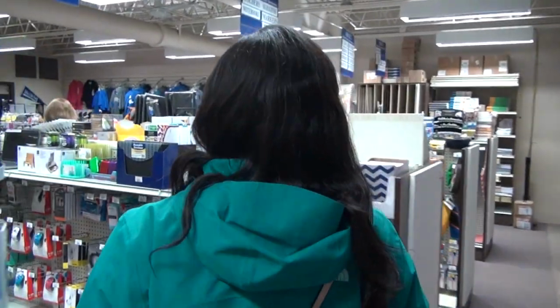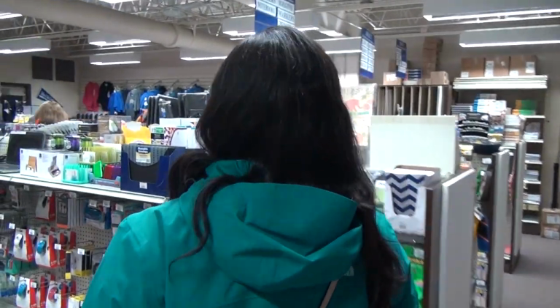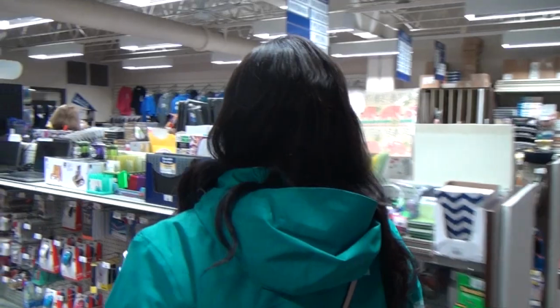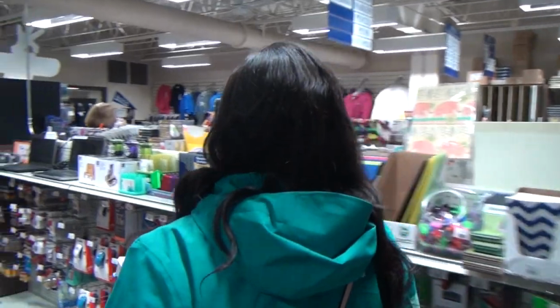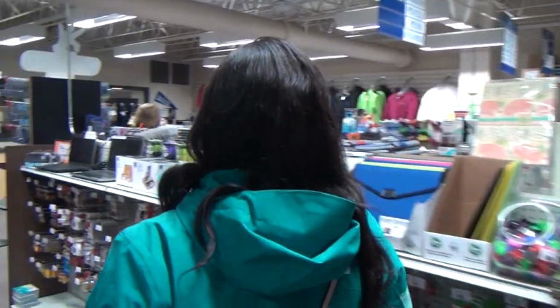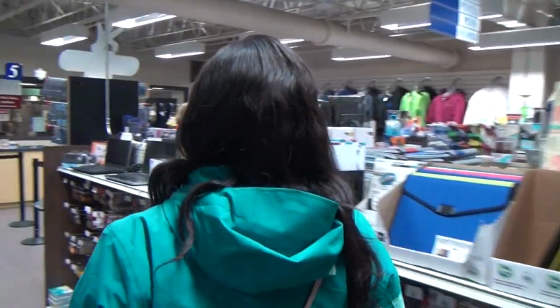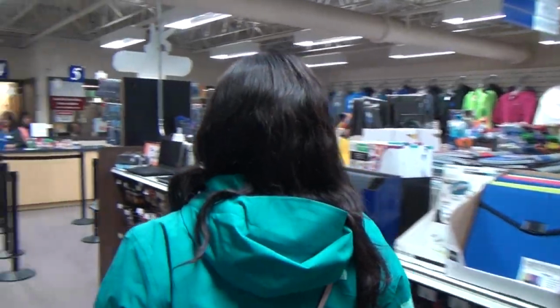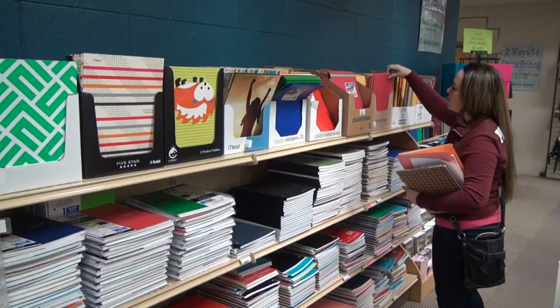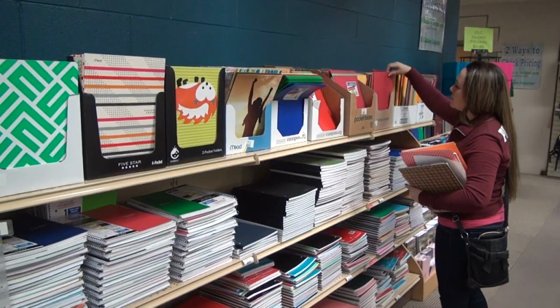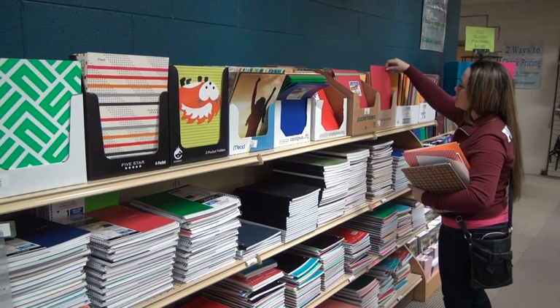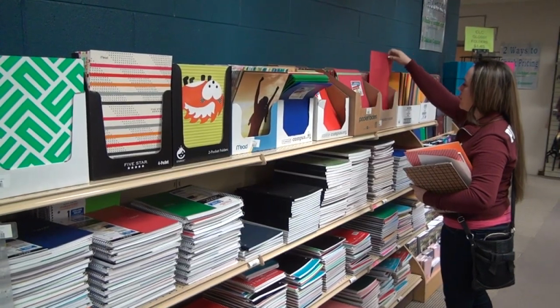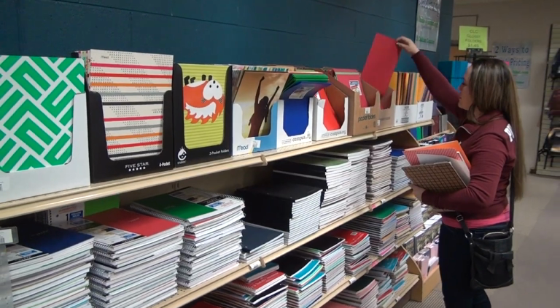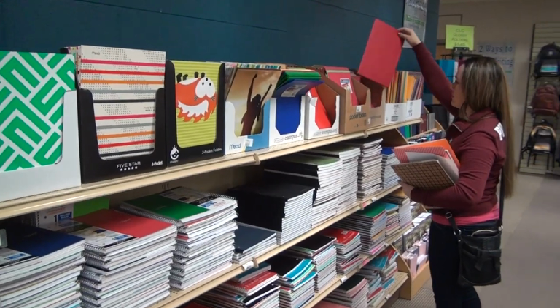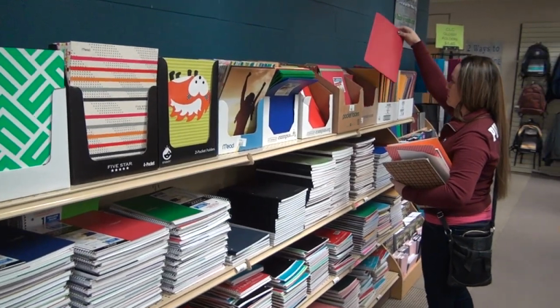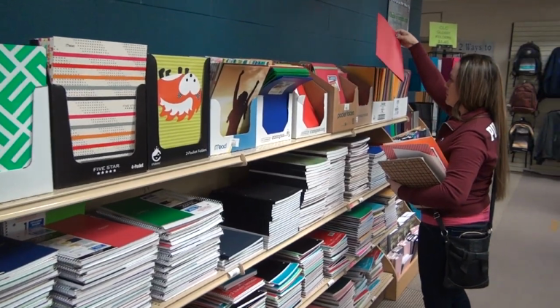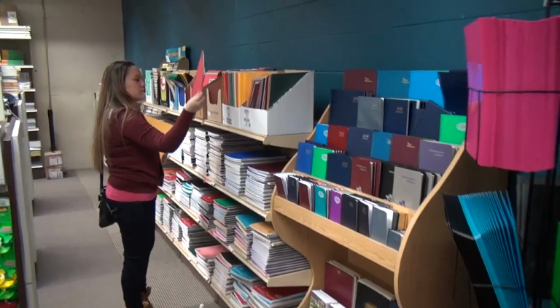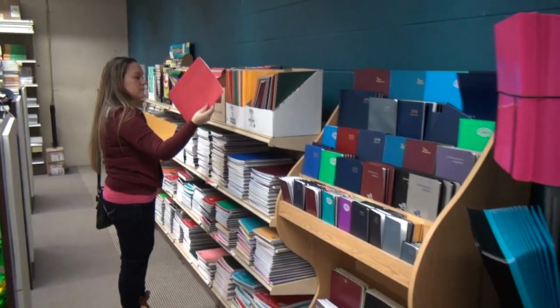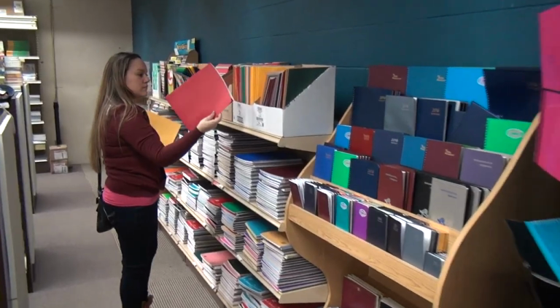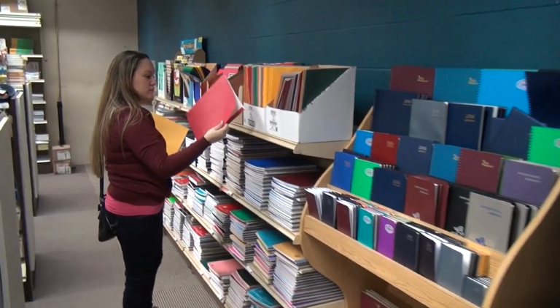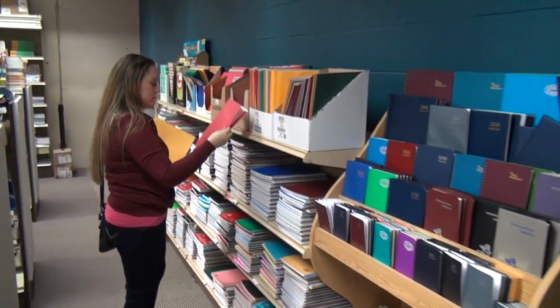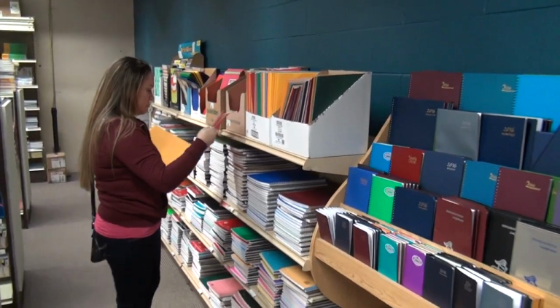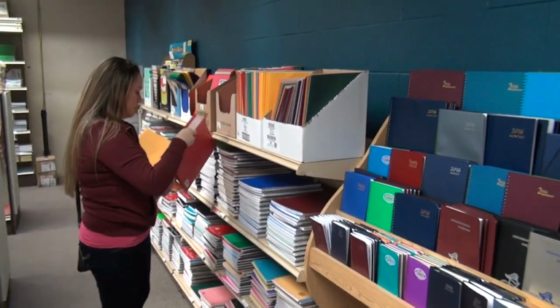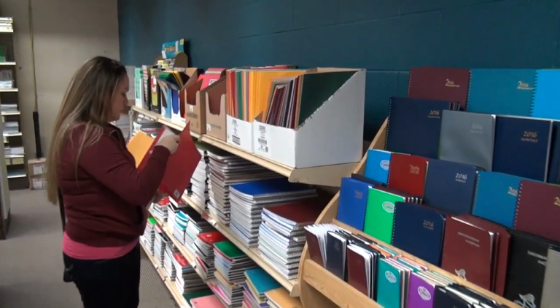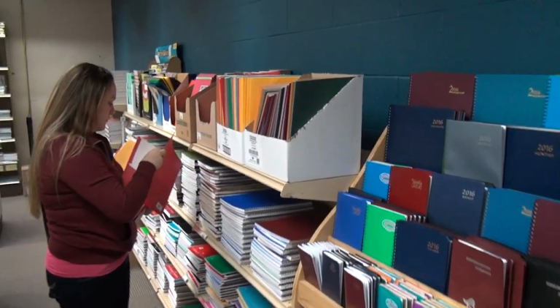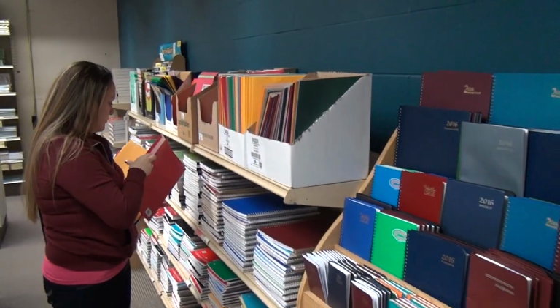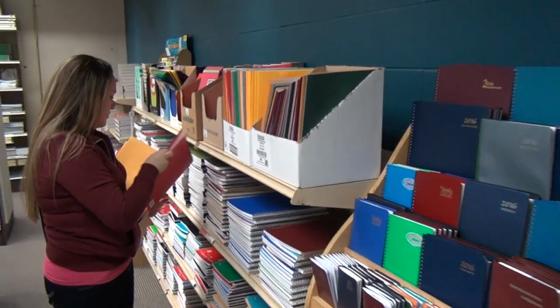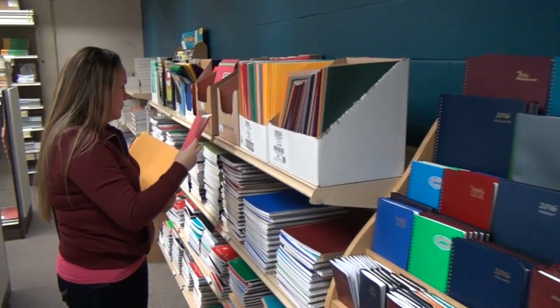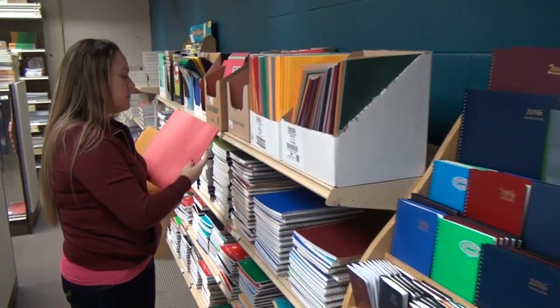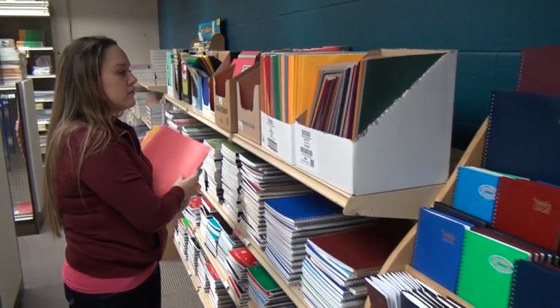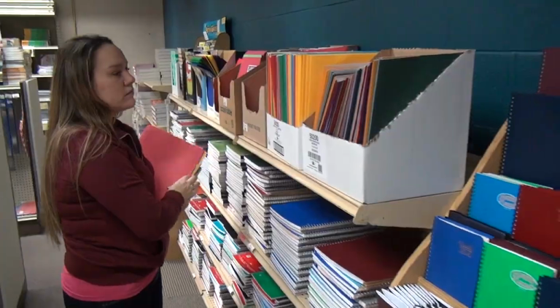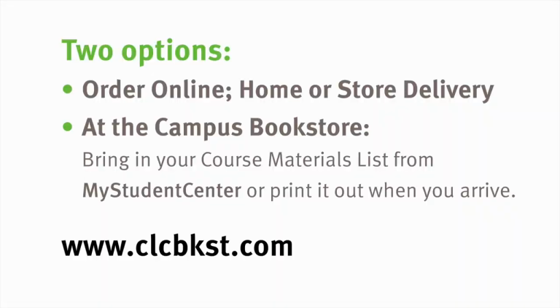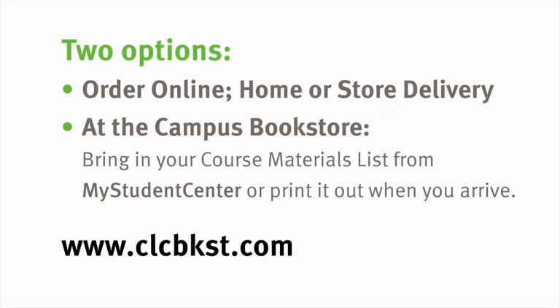Besides textbooks, our three campus bookstores offer everything from class supplies to snacks. We hope to see you soon!